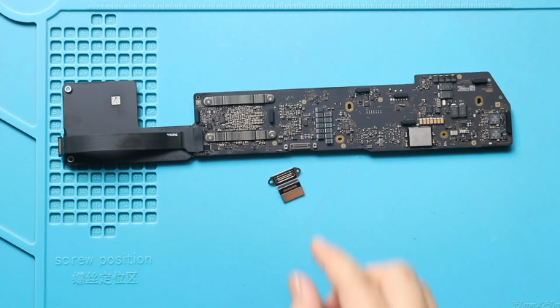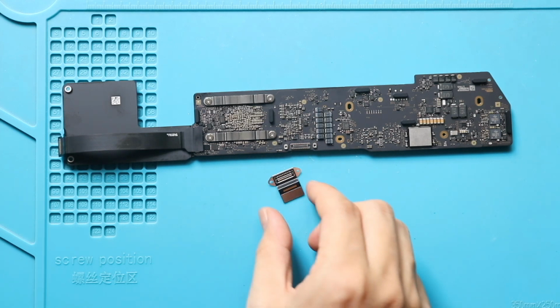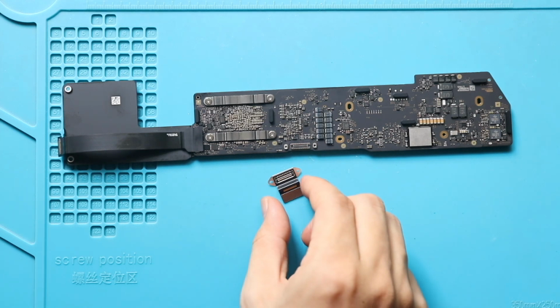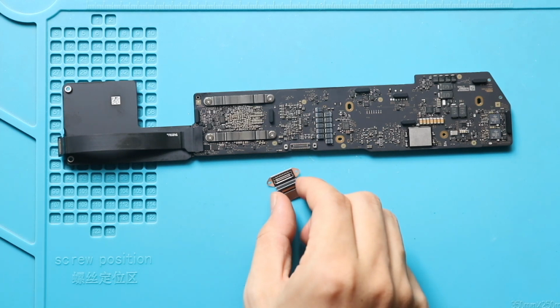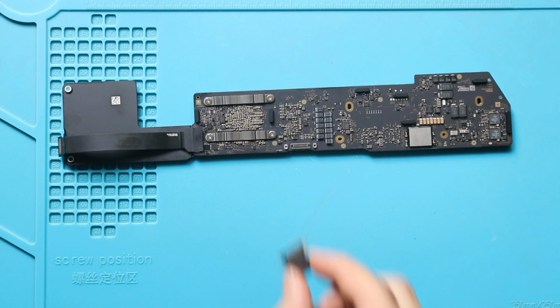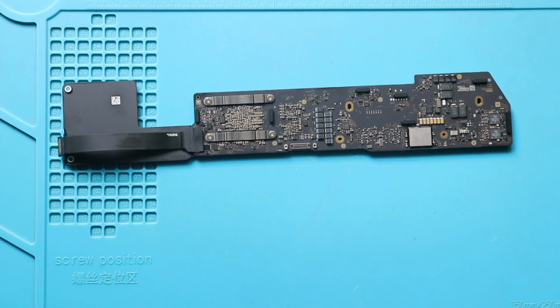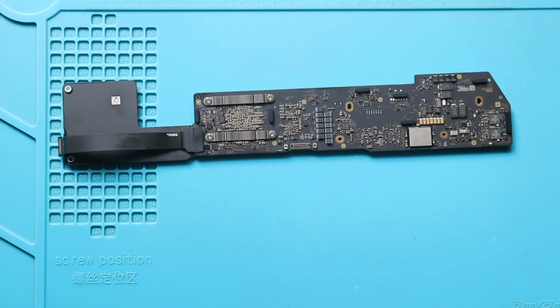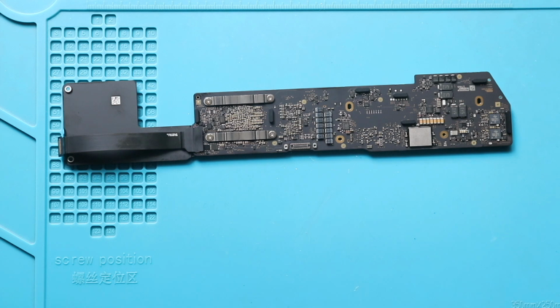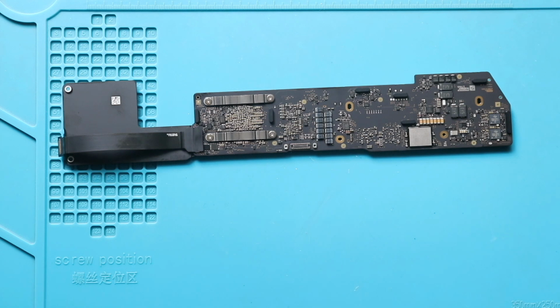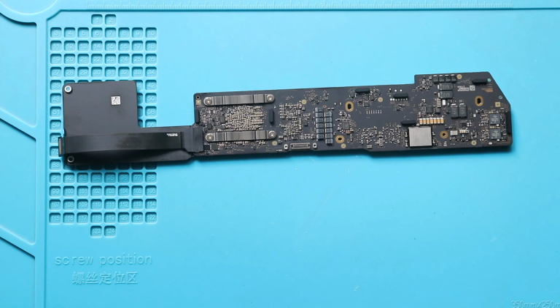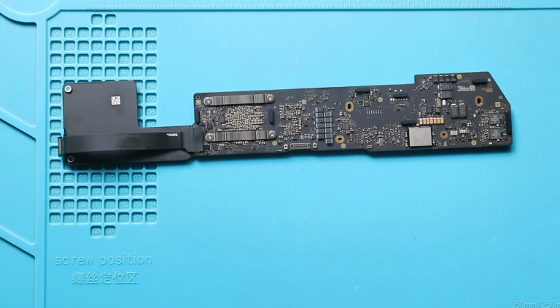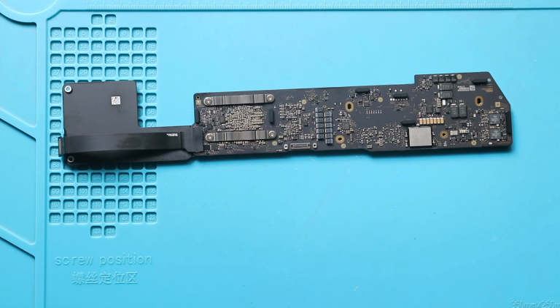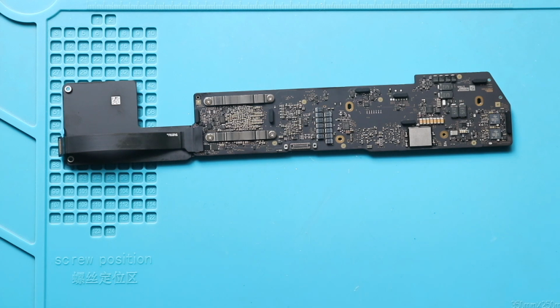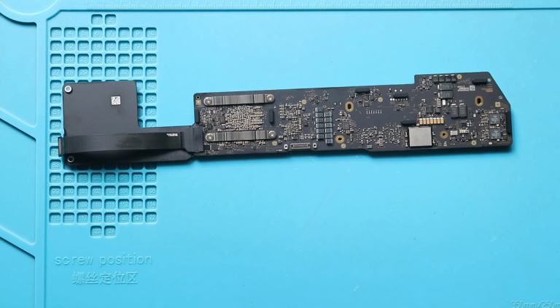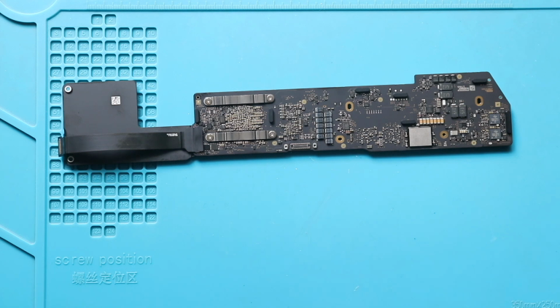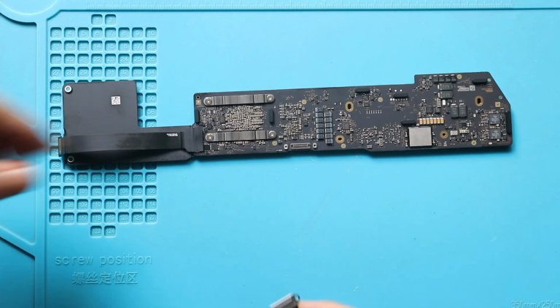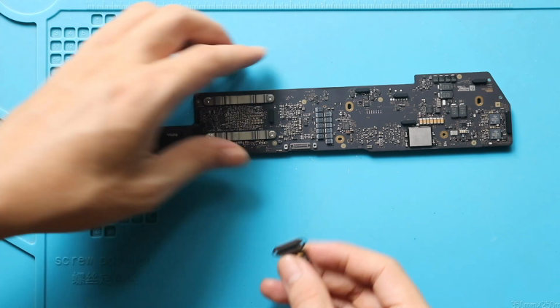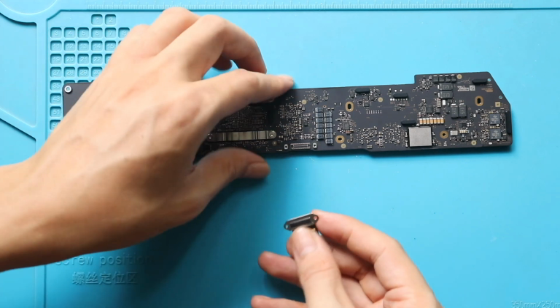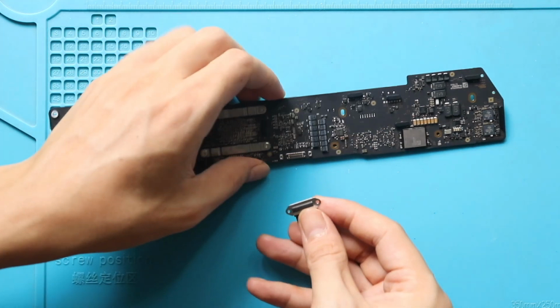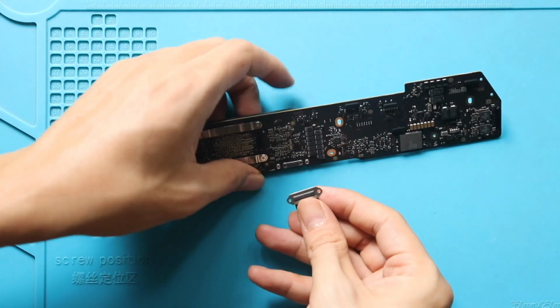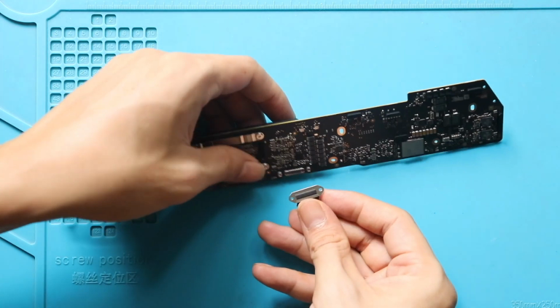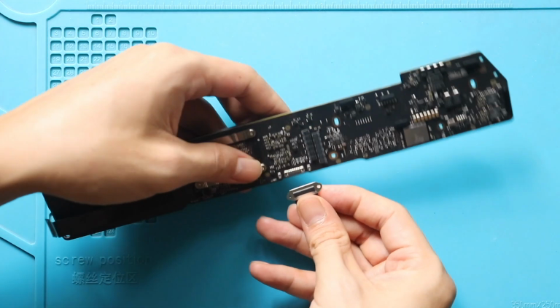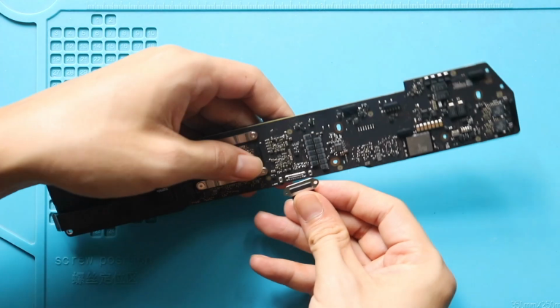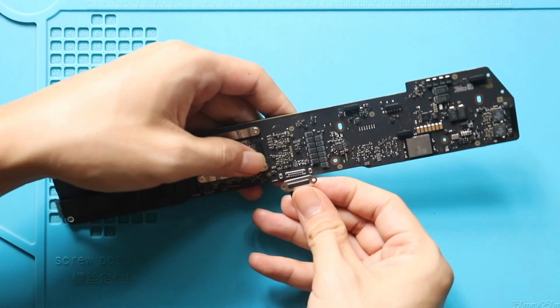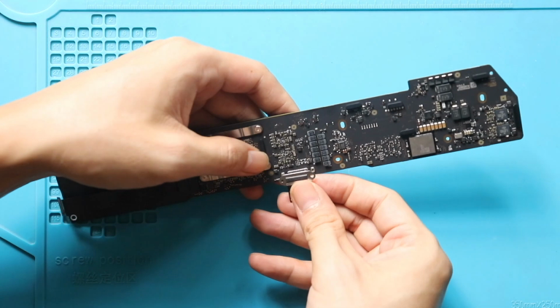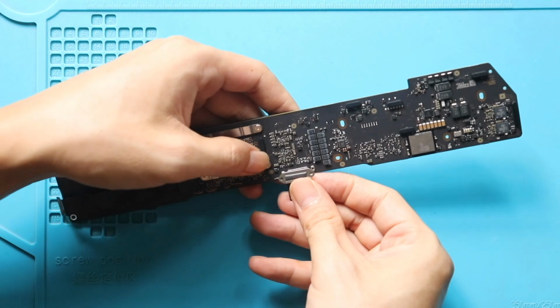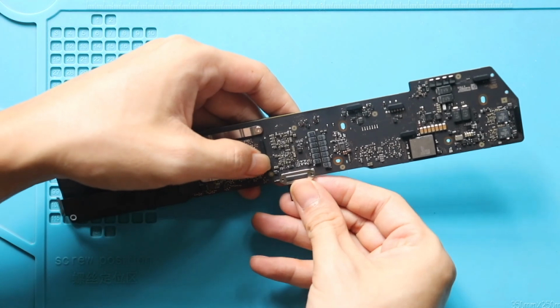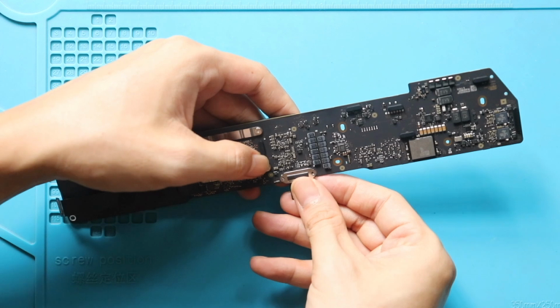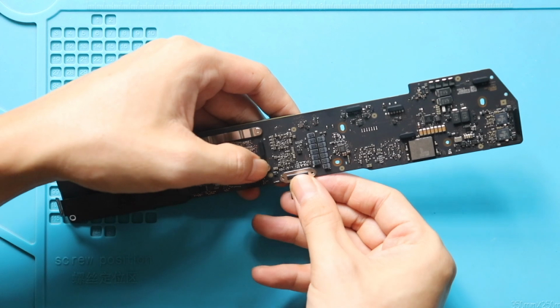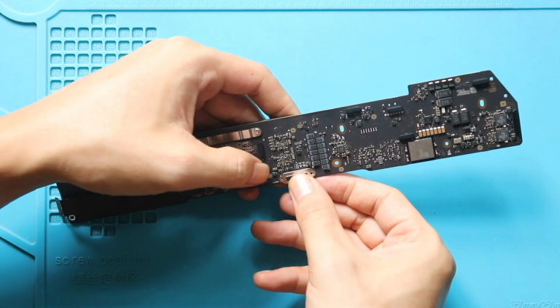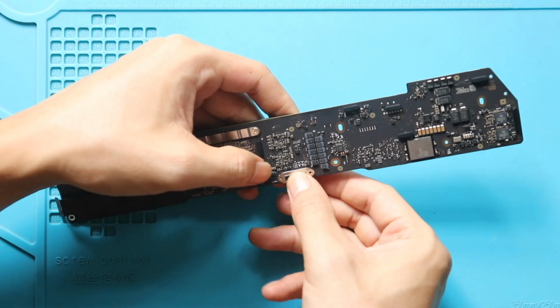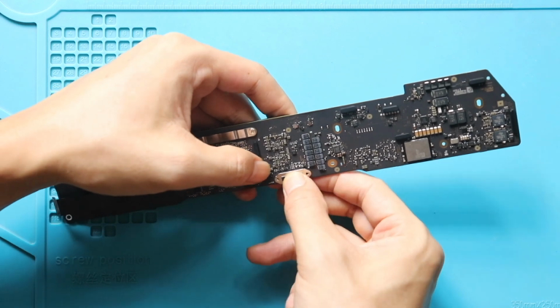Next, place and secure the new LCD connector cable. And then secure the plug by adding two screws with the bracket.